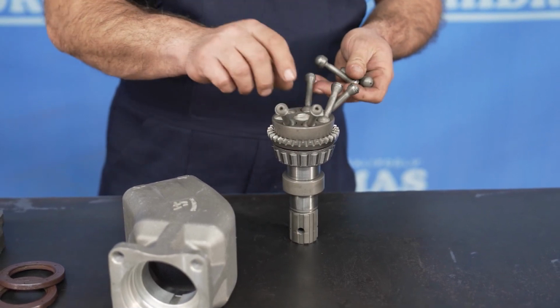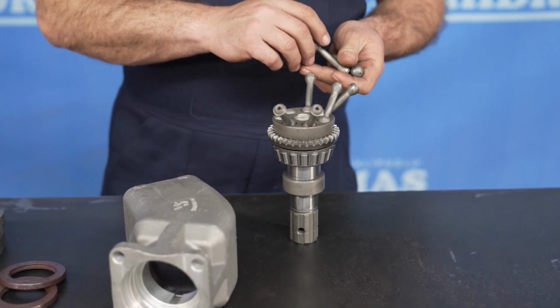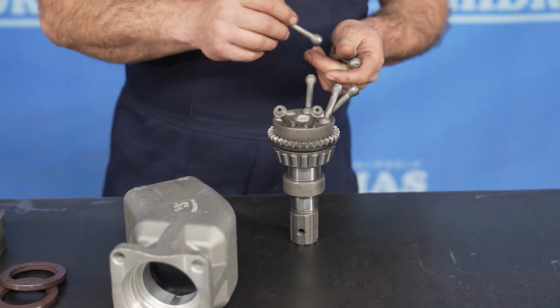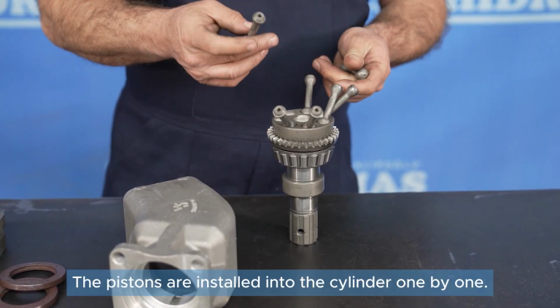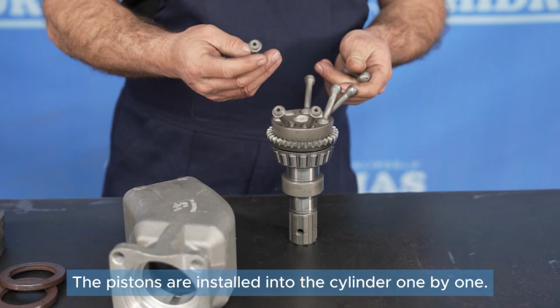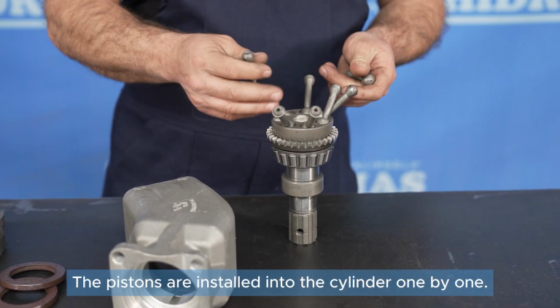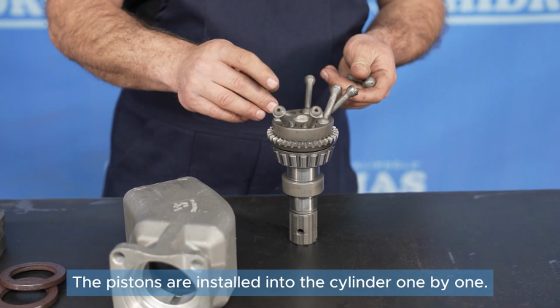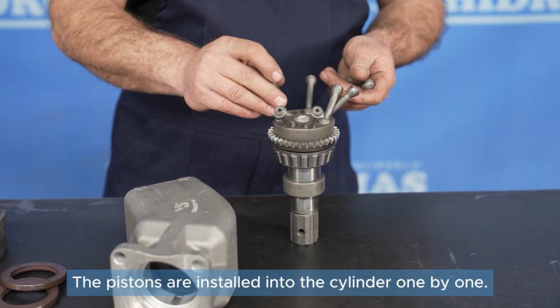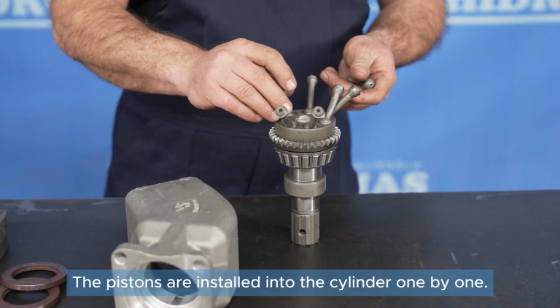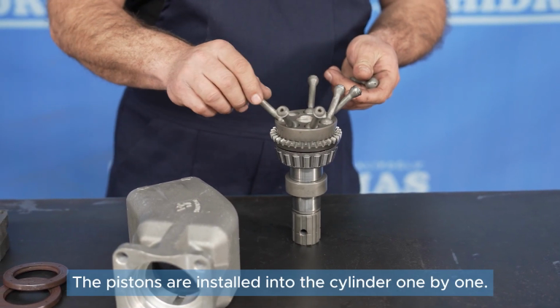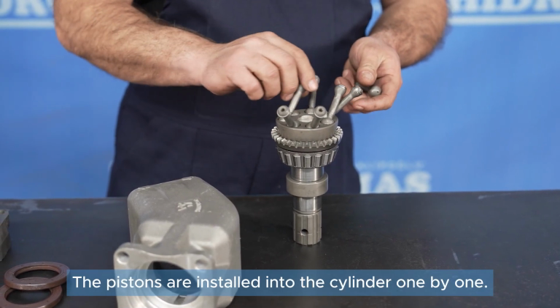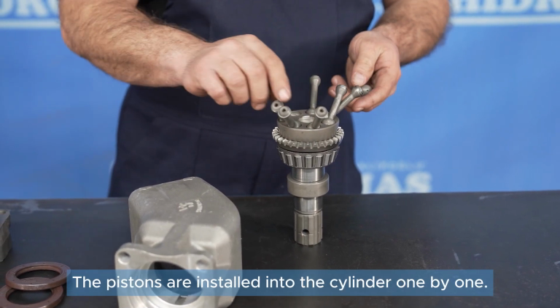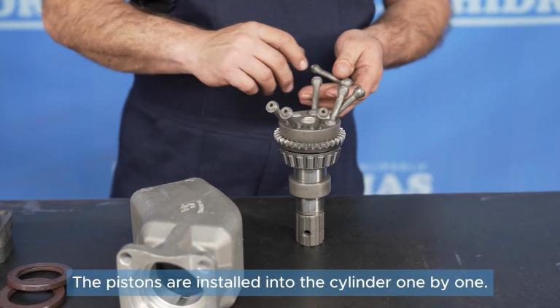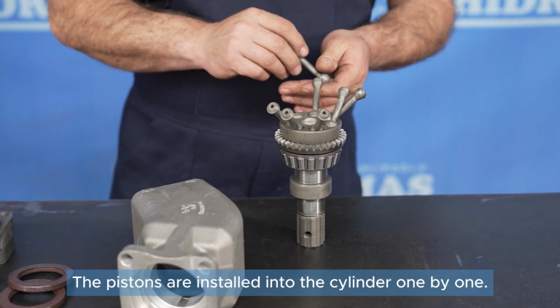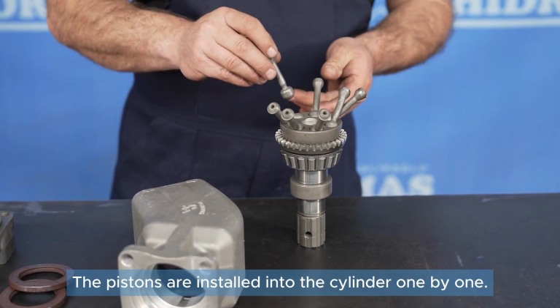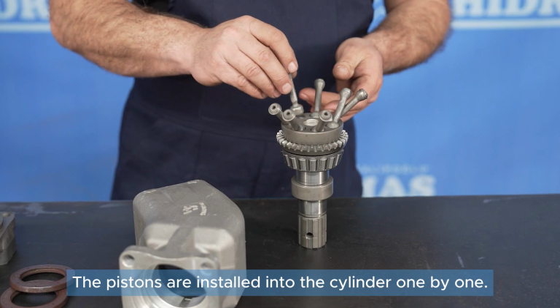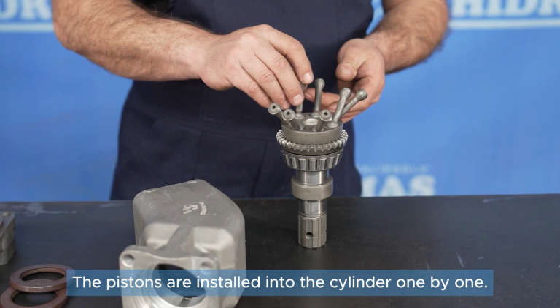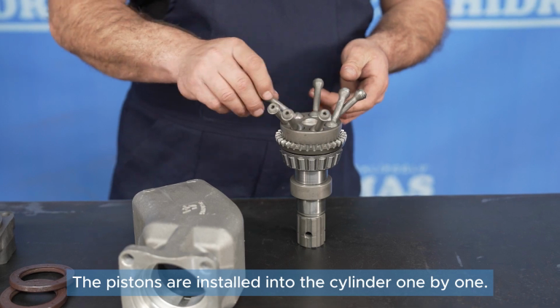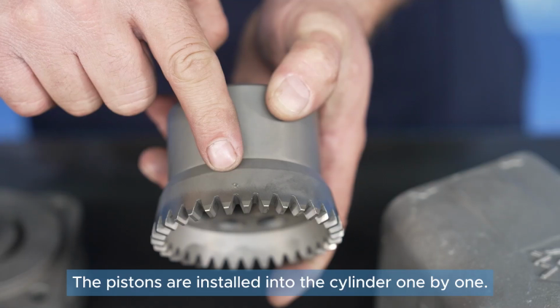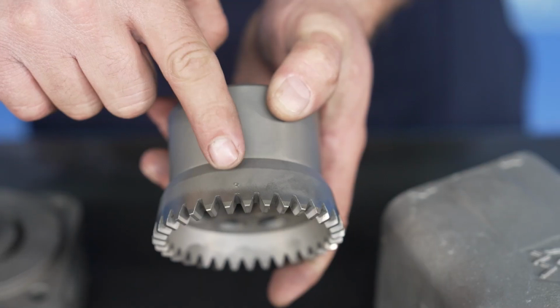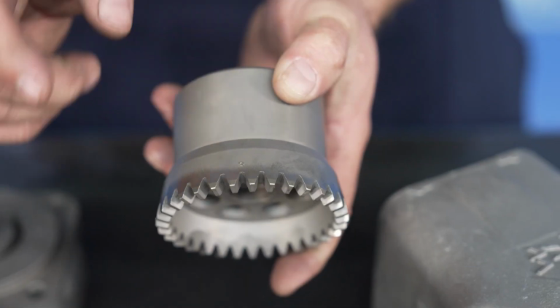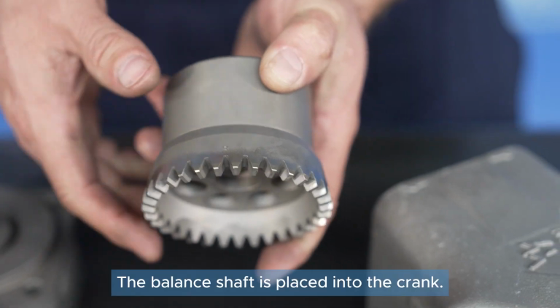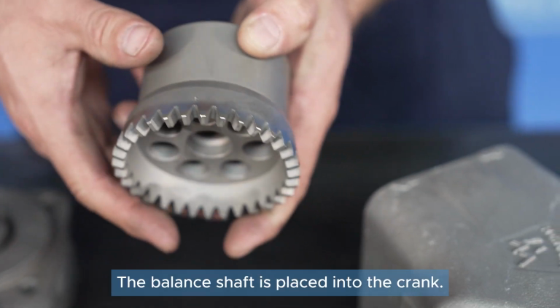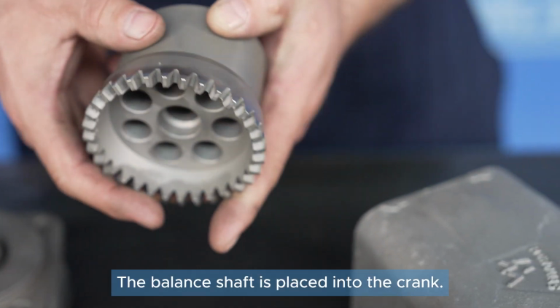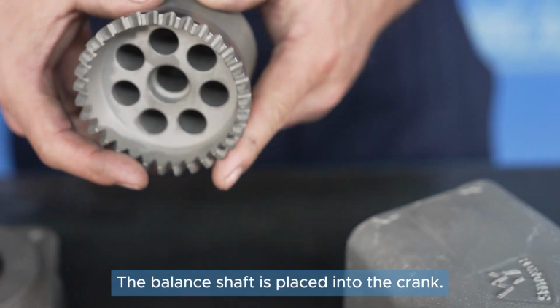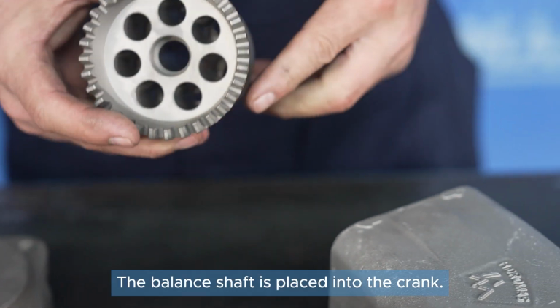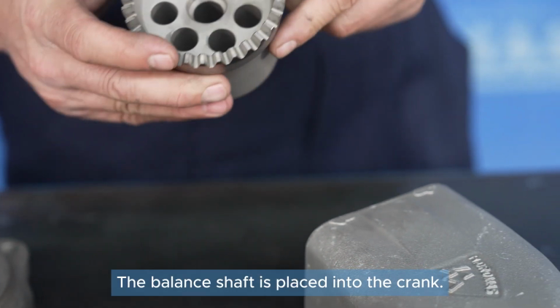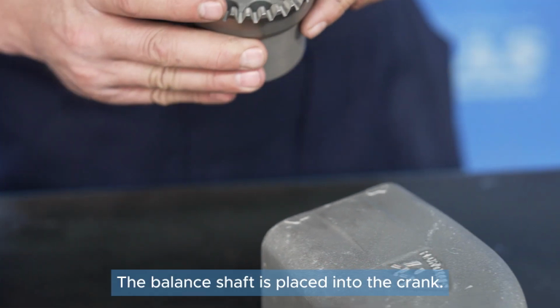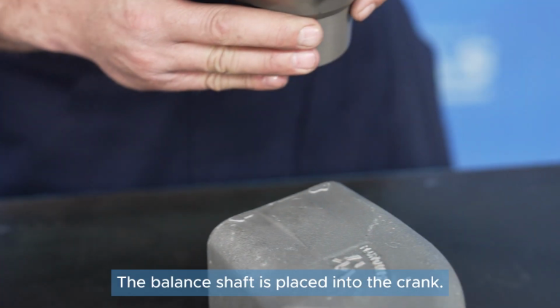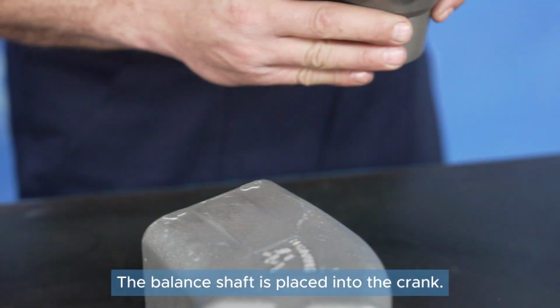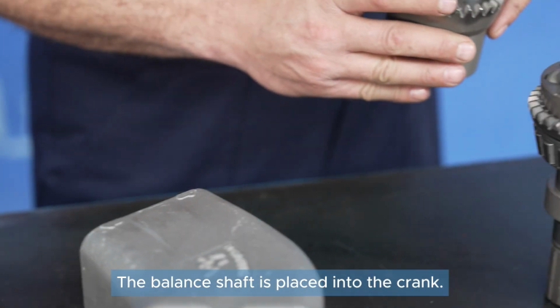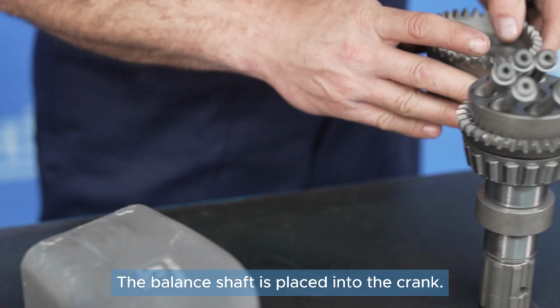The pistons are installed into the cylinder one by one. The balance shaft is placed into the crank.